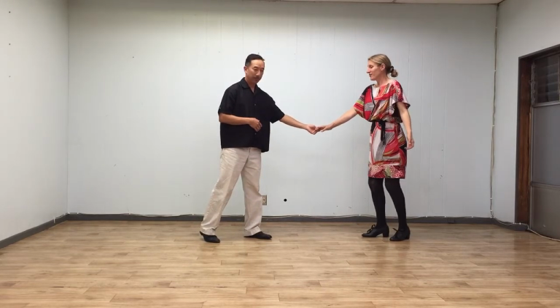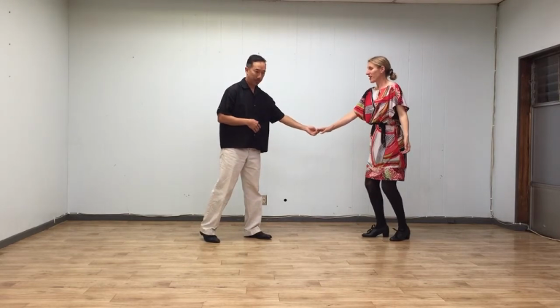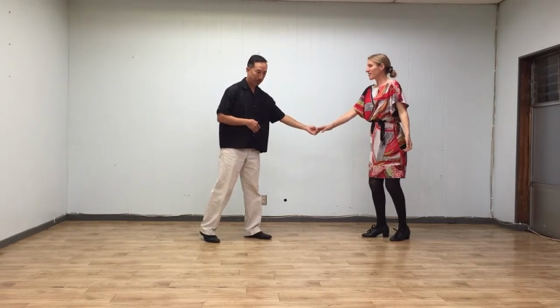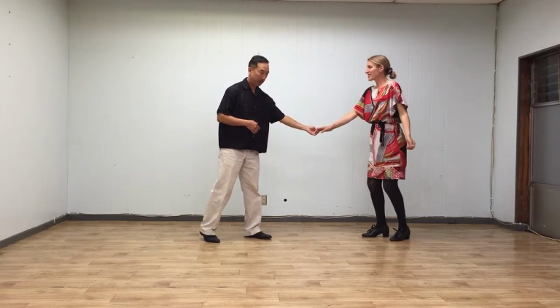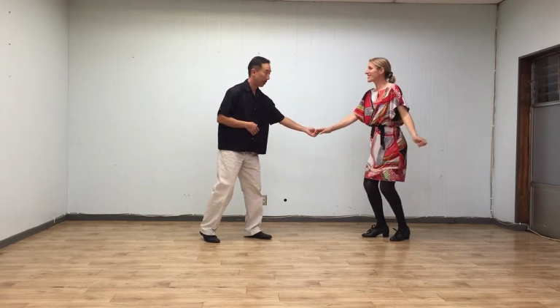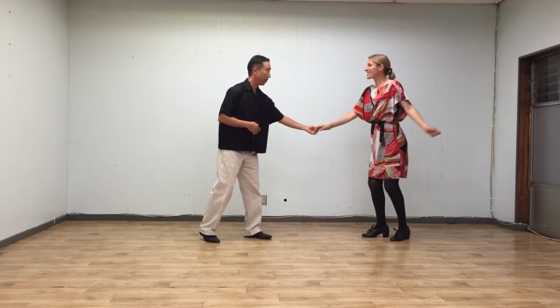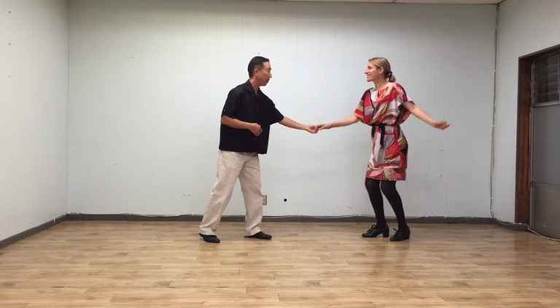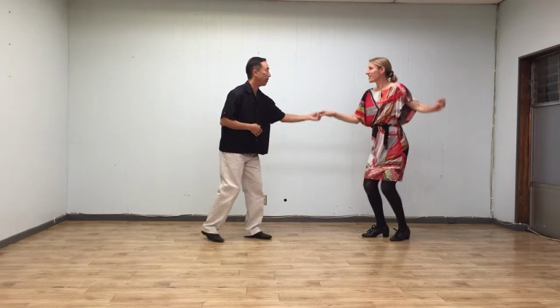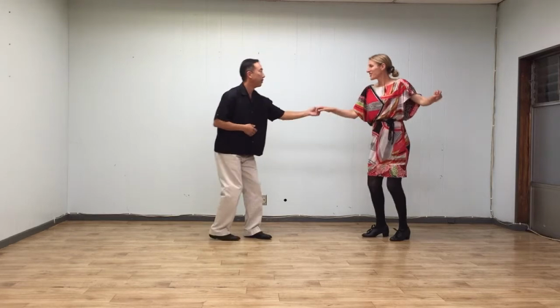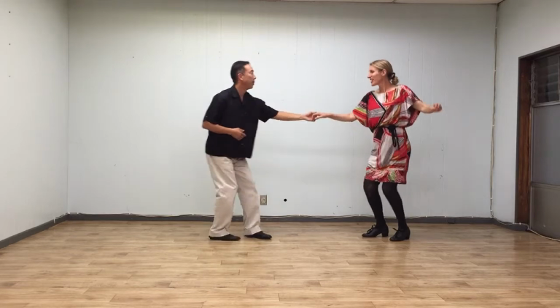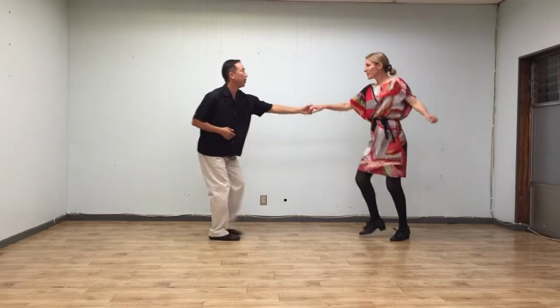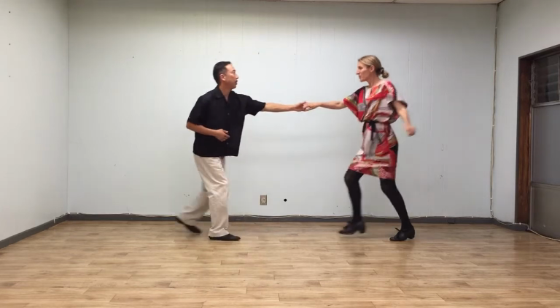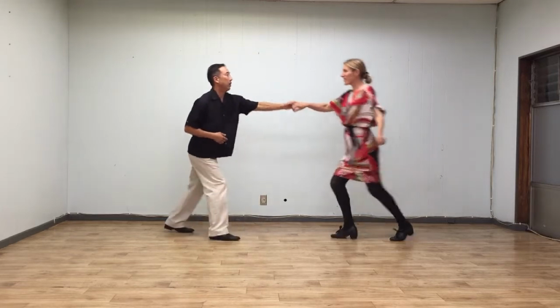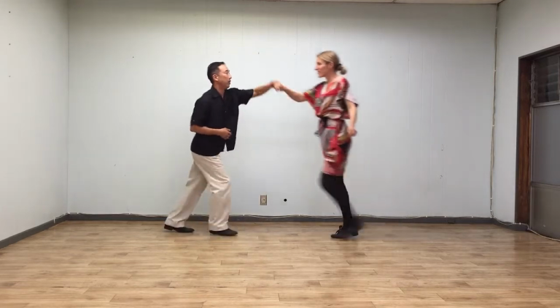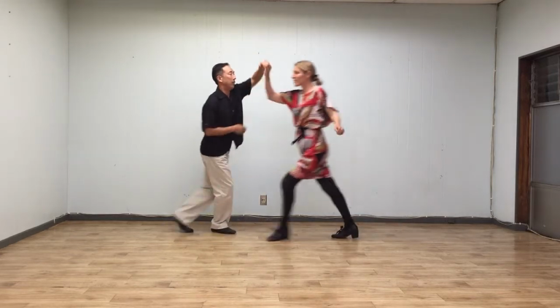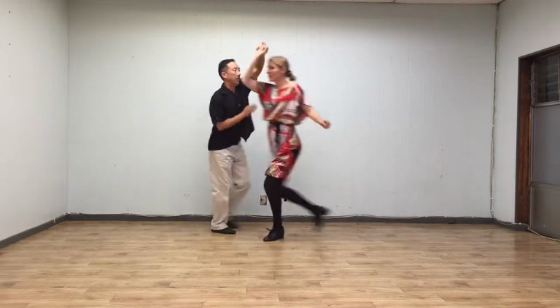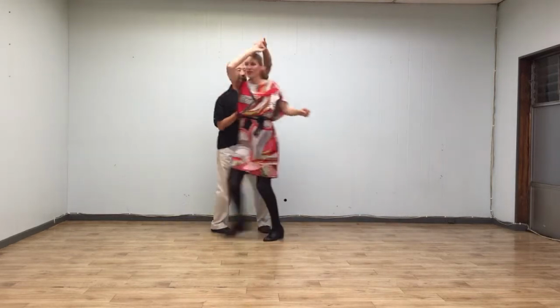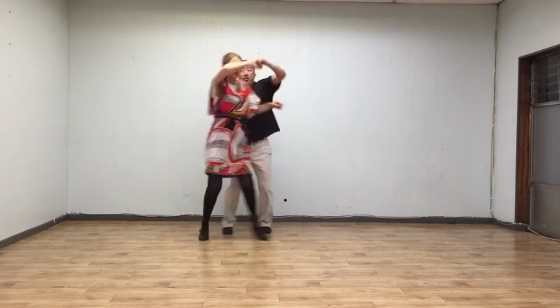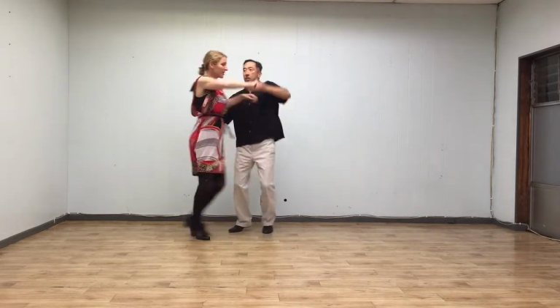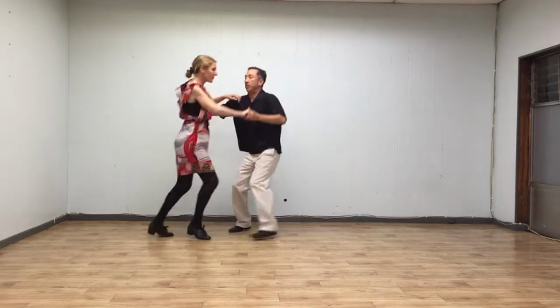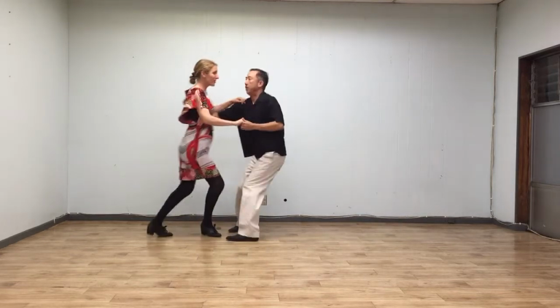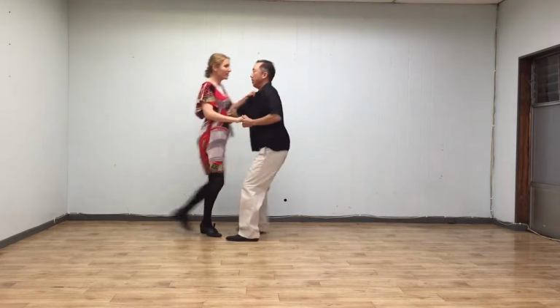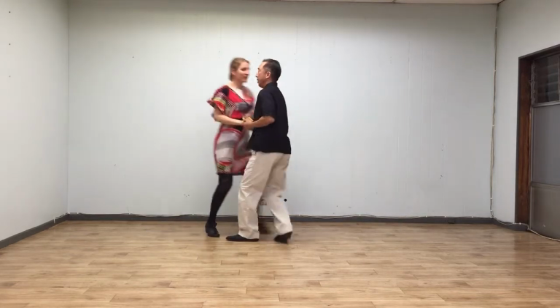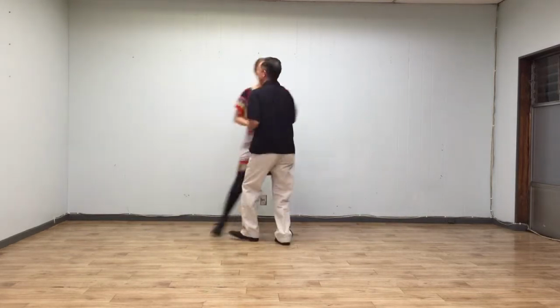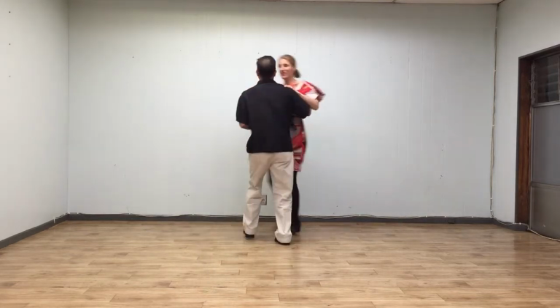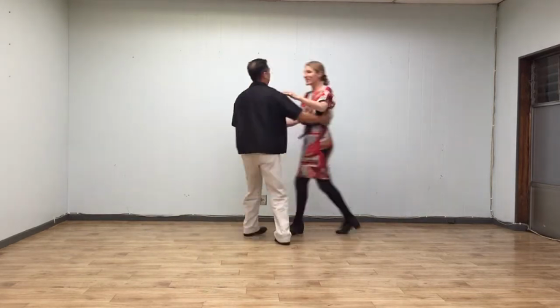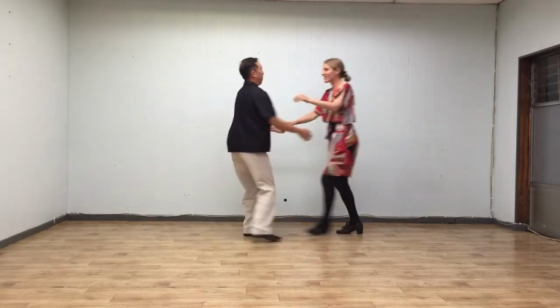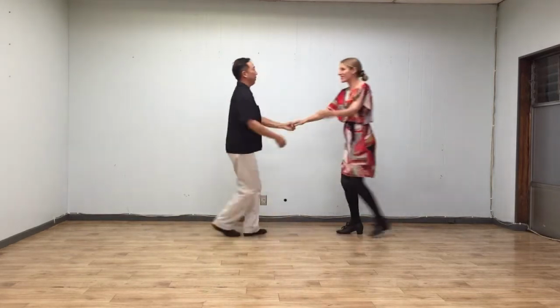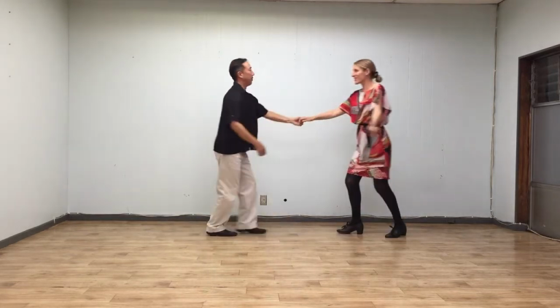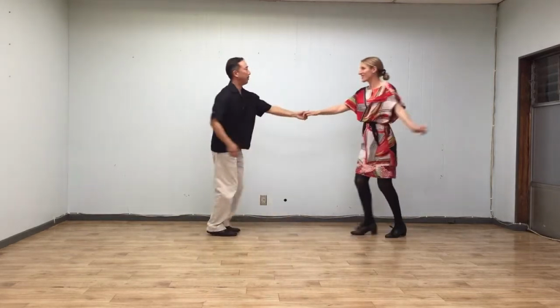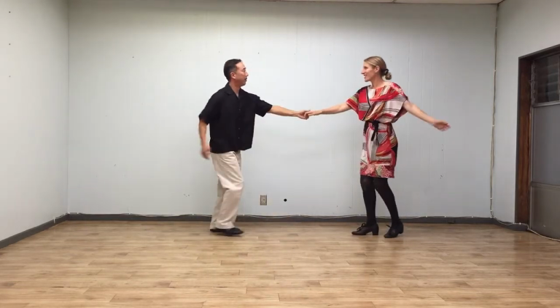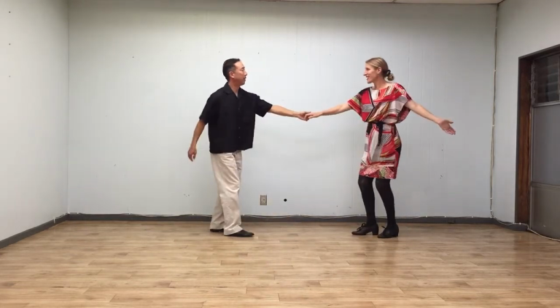Five, six, seven, eight — one, two, three, four, five, six, seven, eight.